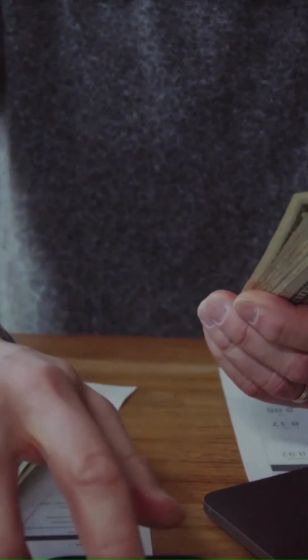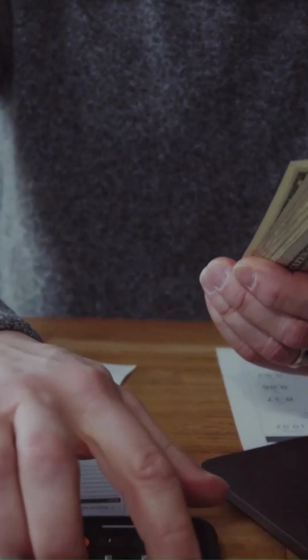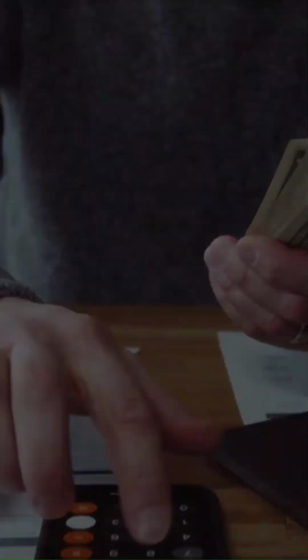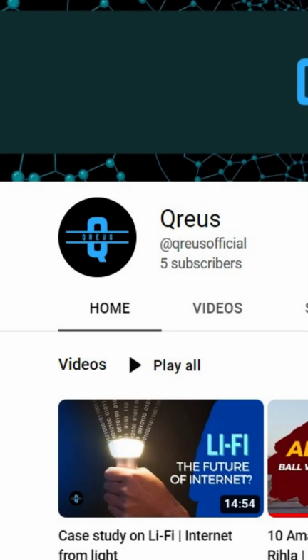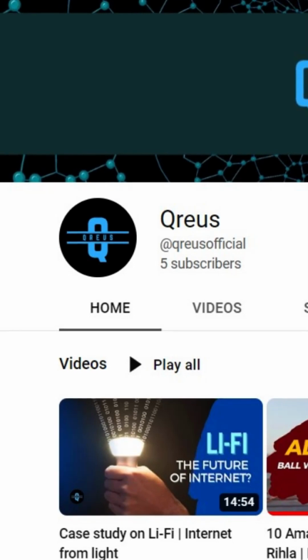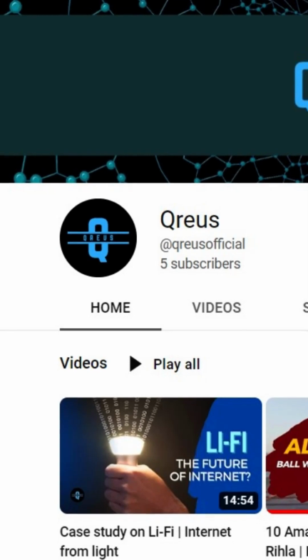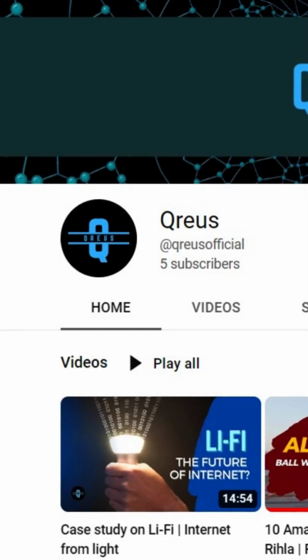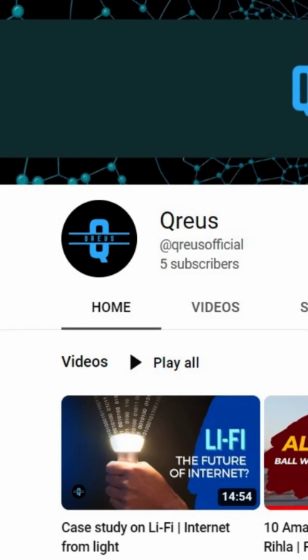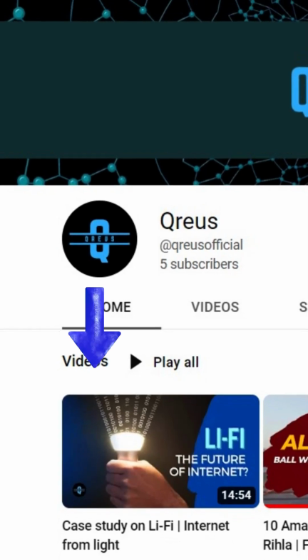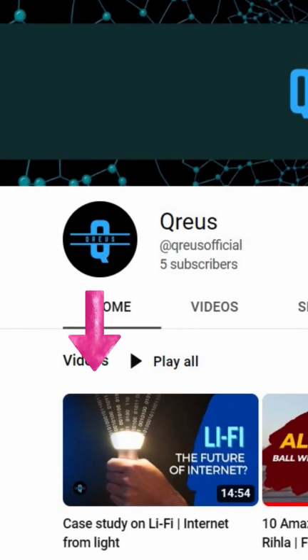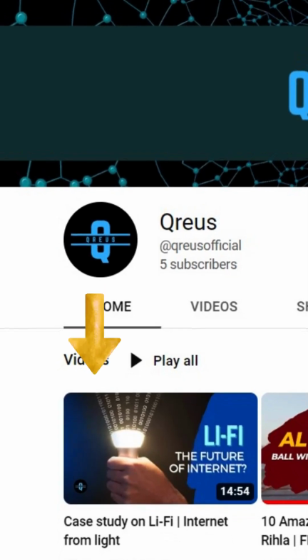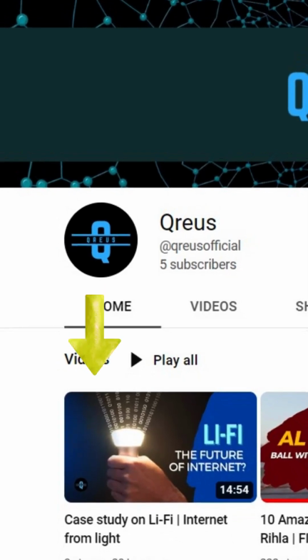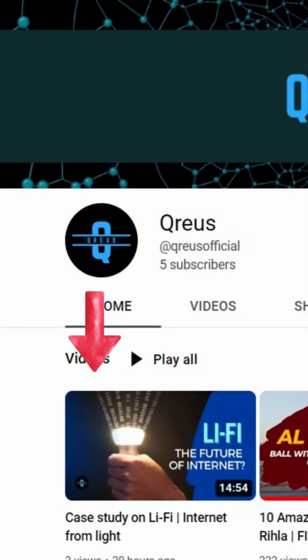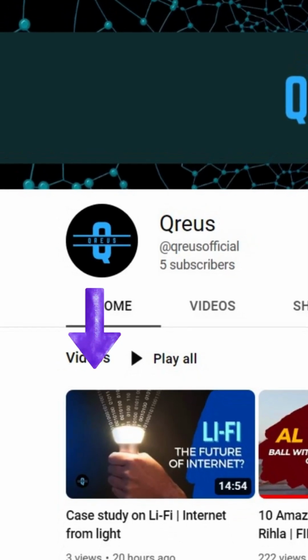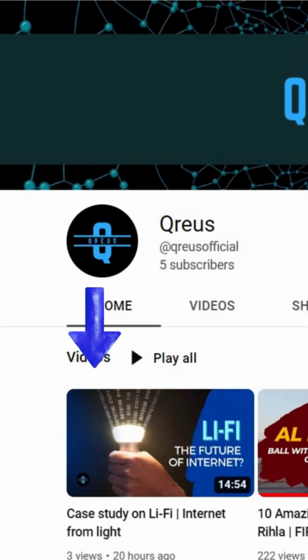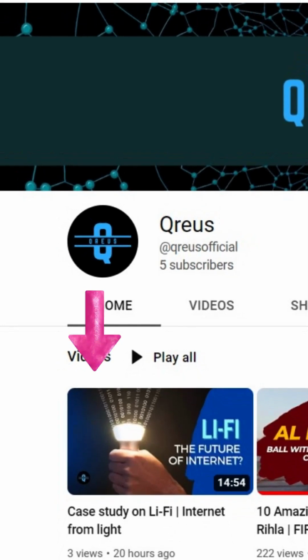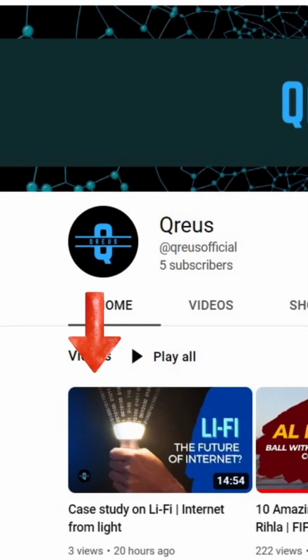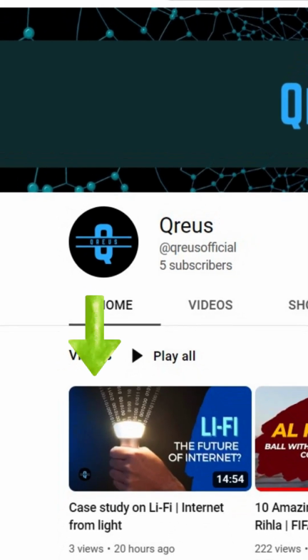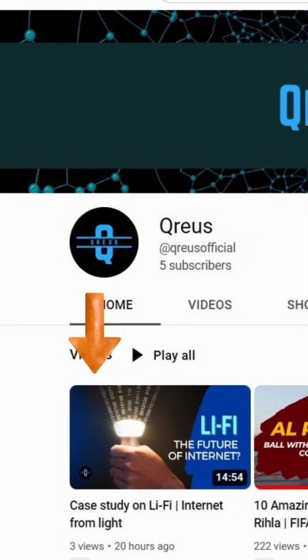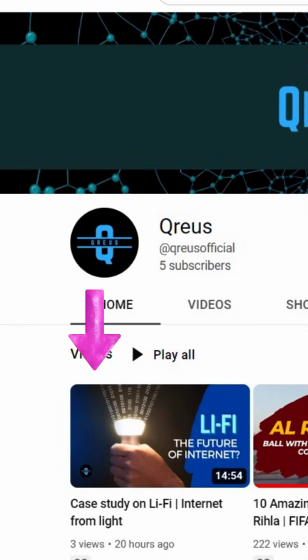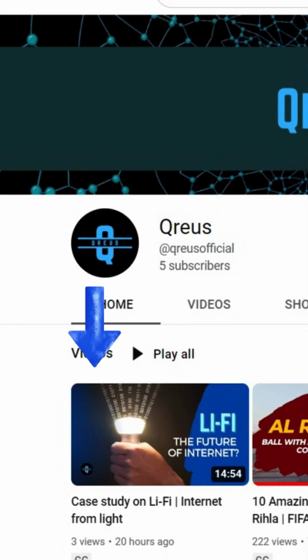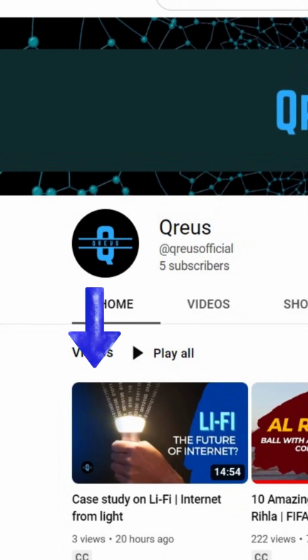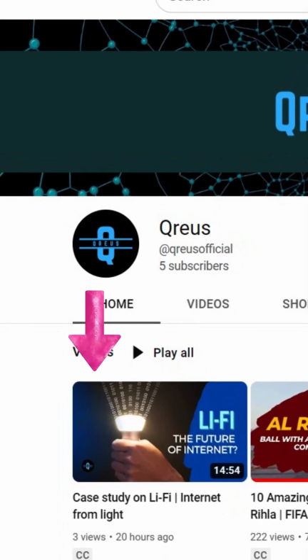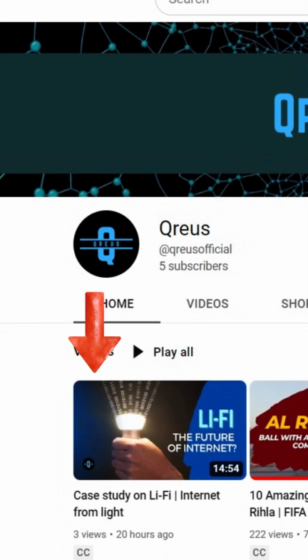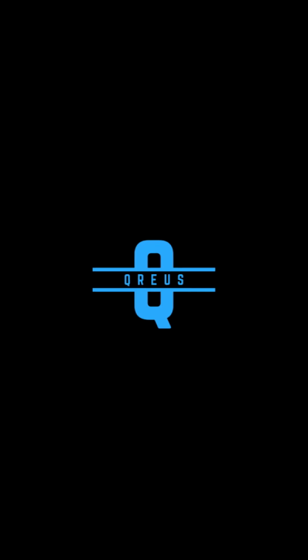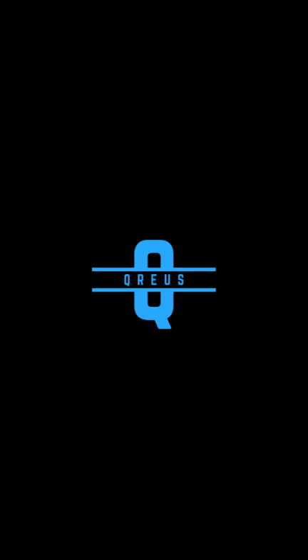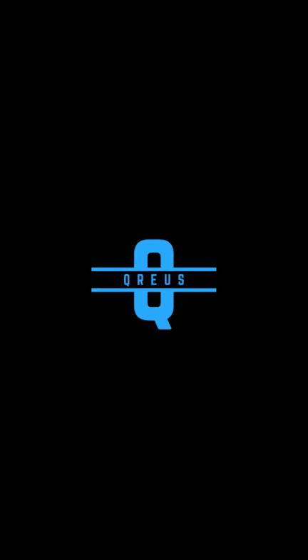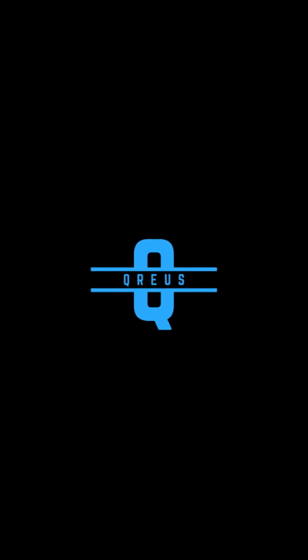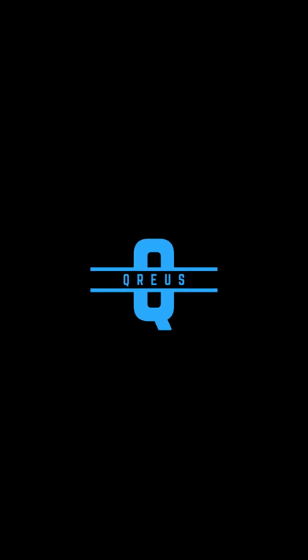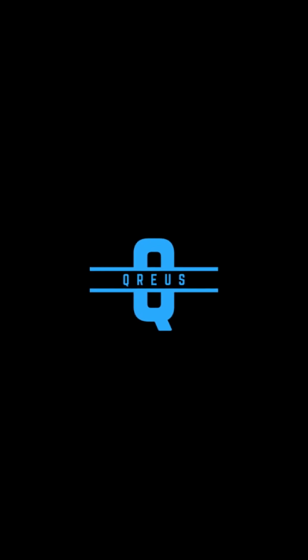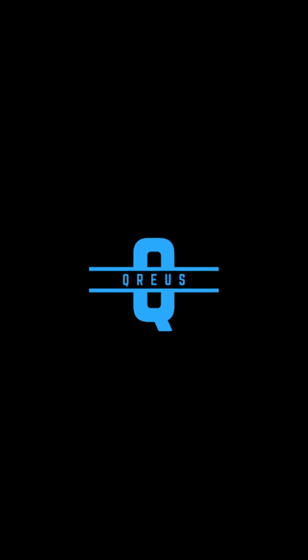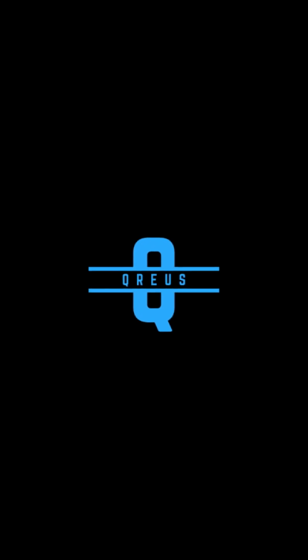To know more, check out our complete case study on Li-Fi, and for more such facts, subscribe to Curious.